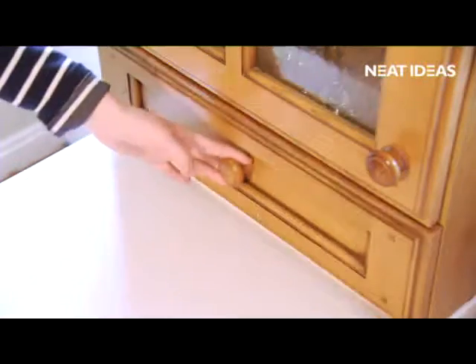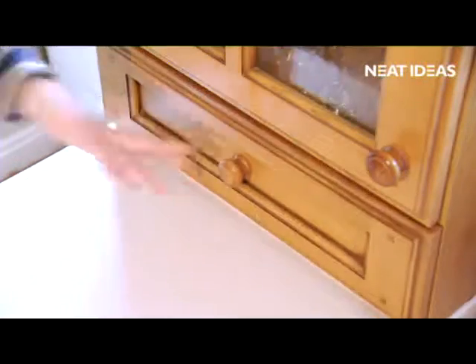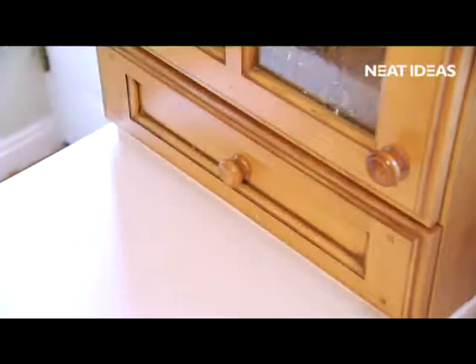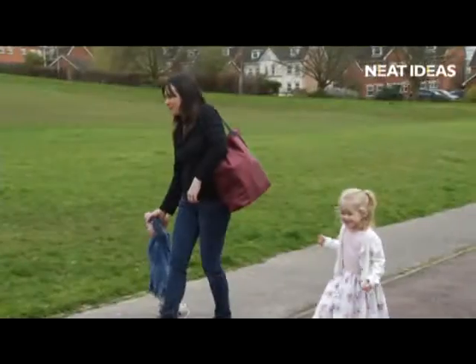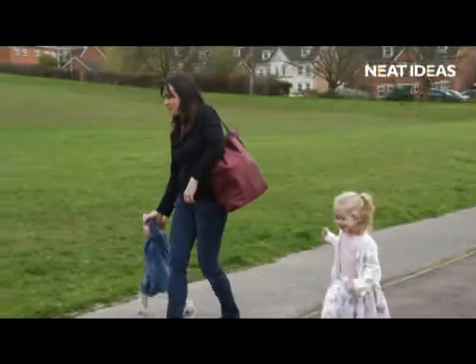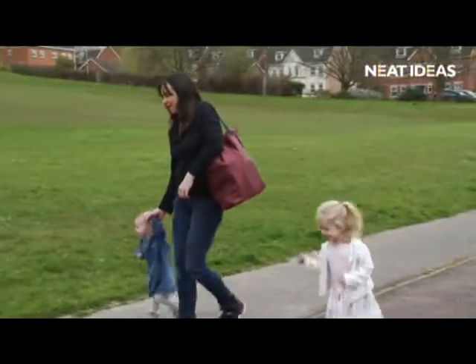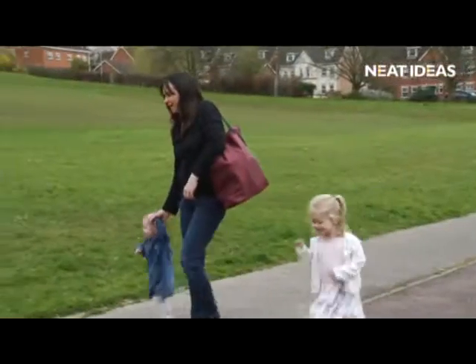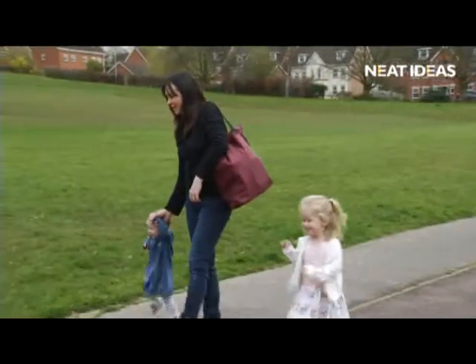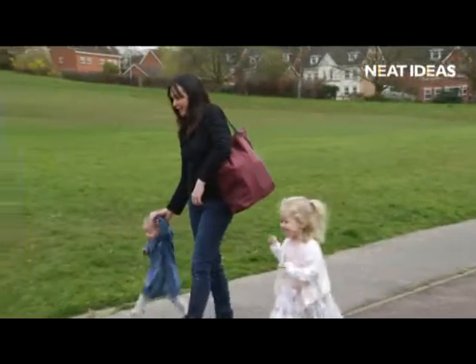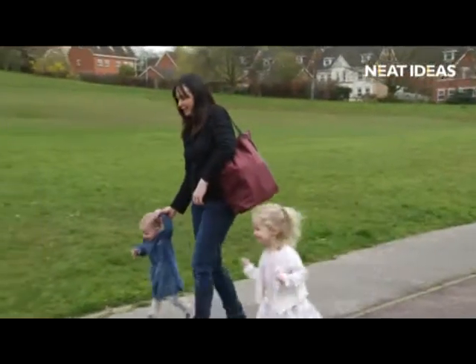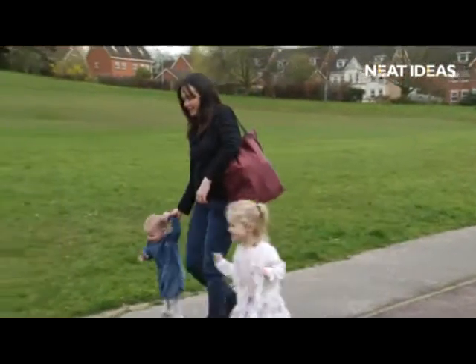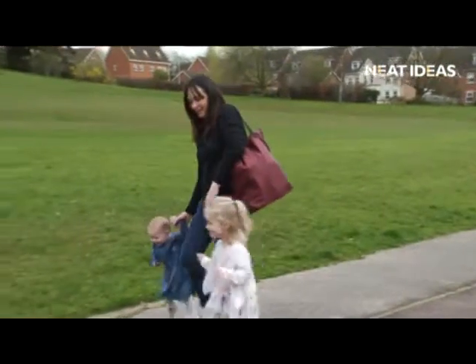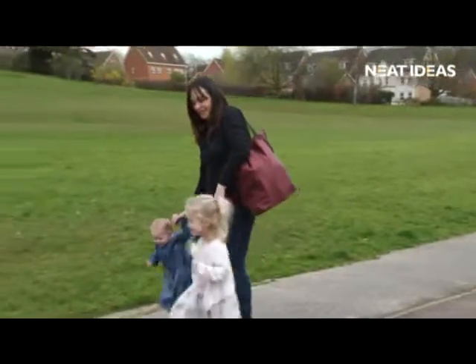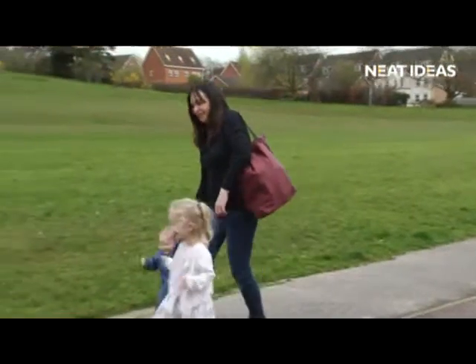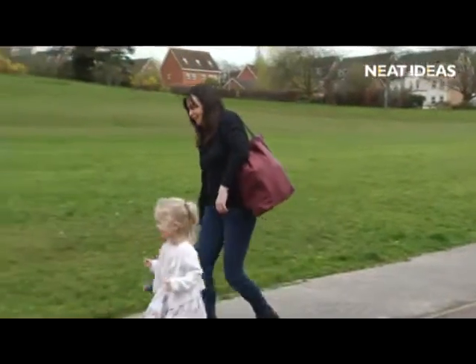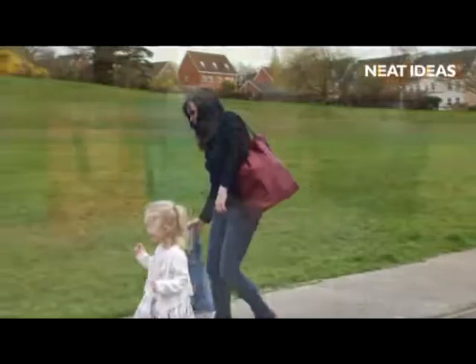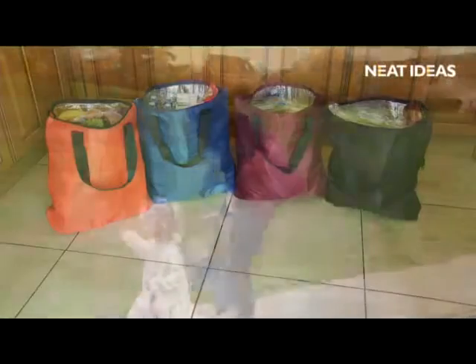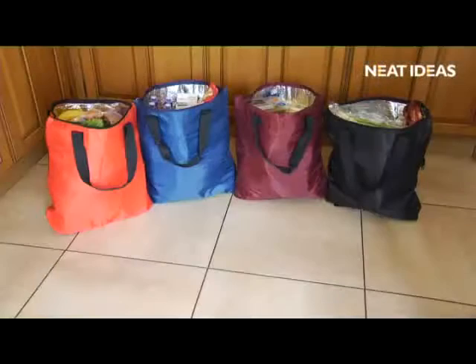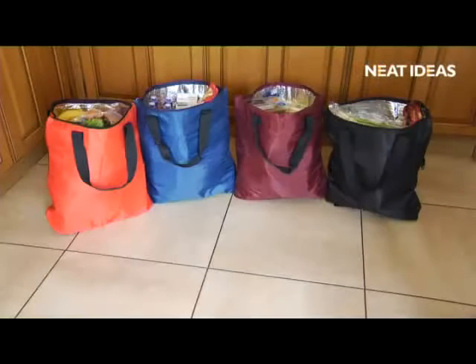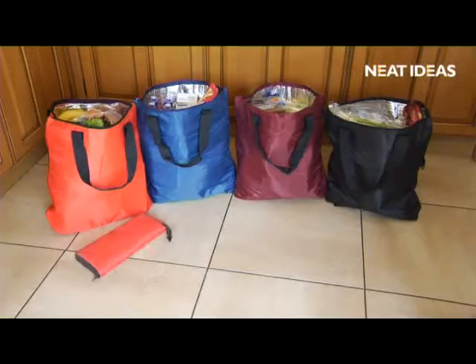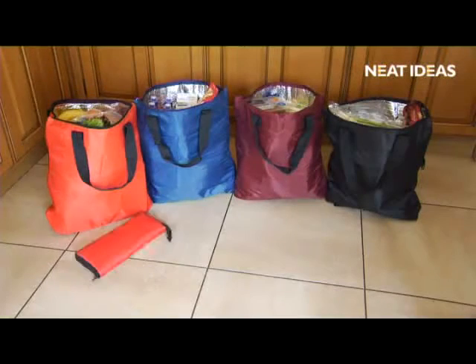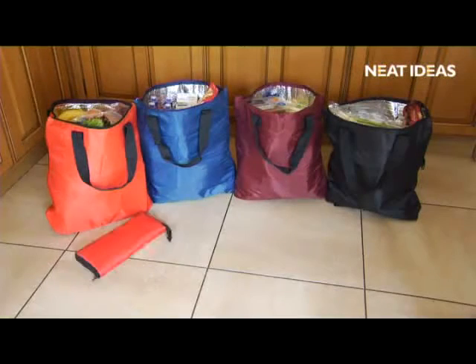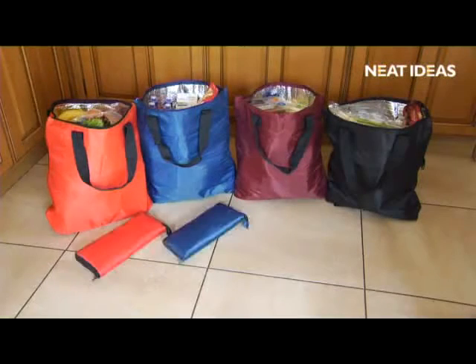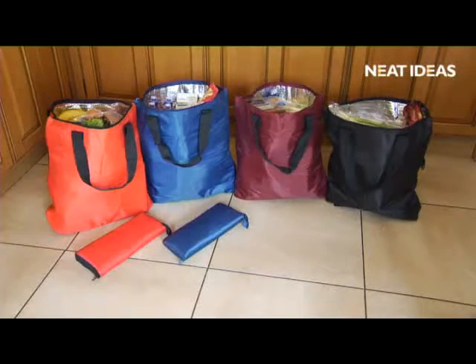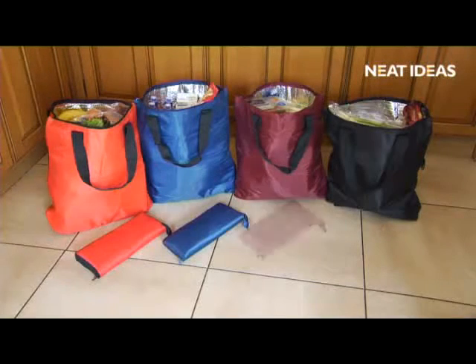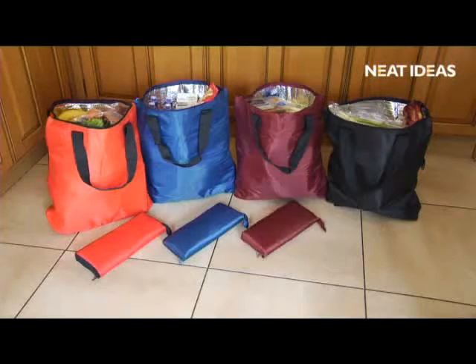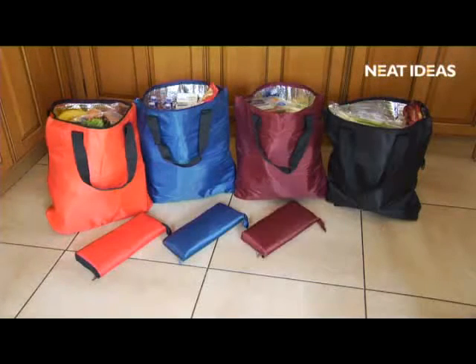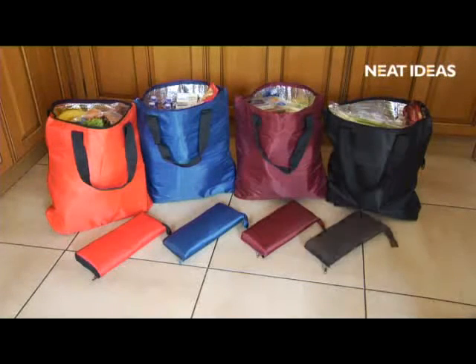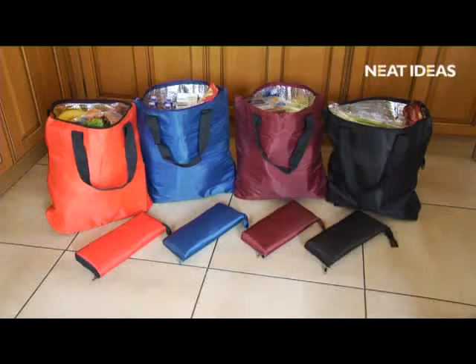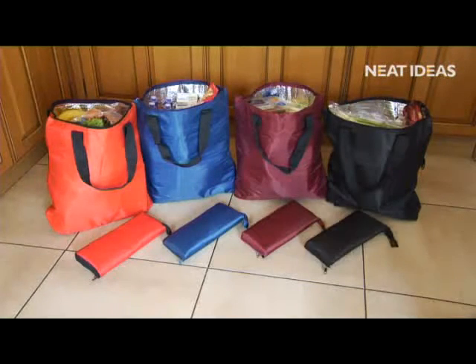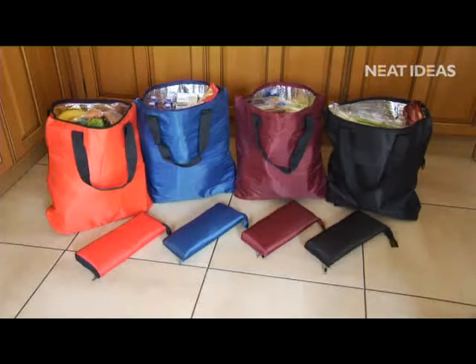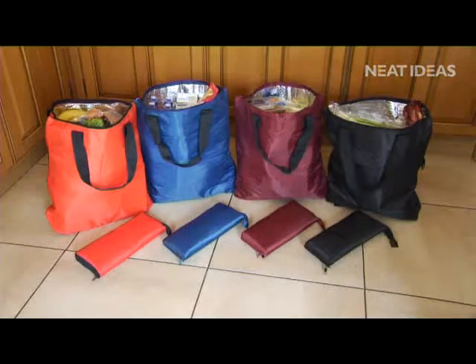So for easier and cooler carrying, take one or more to the checkout now.